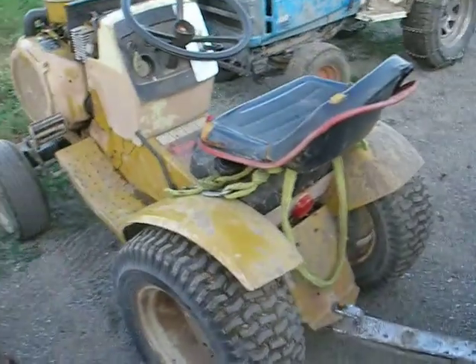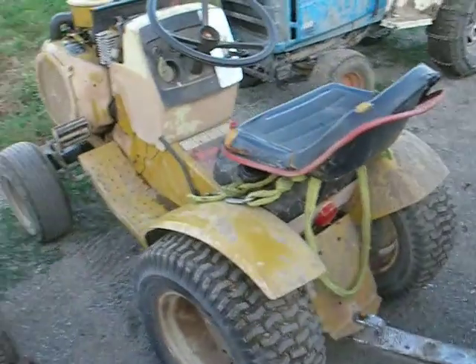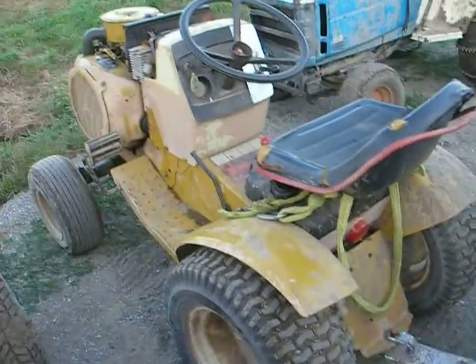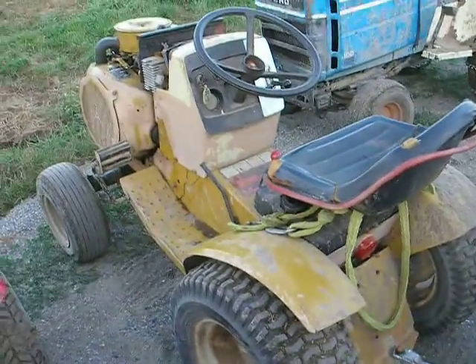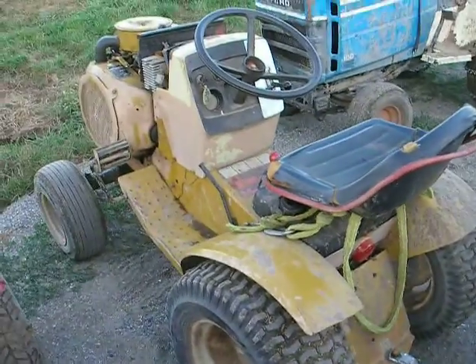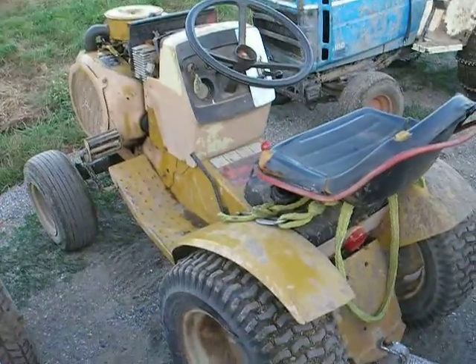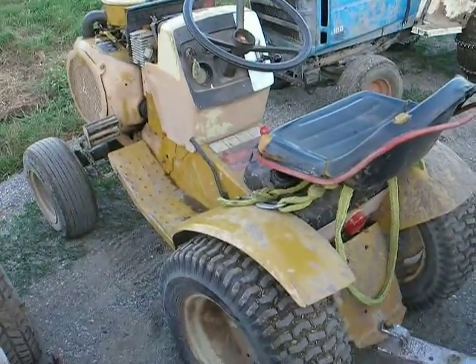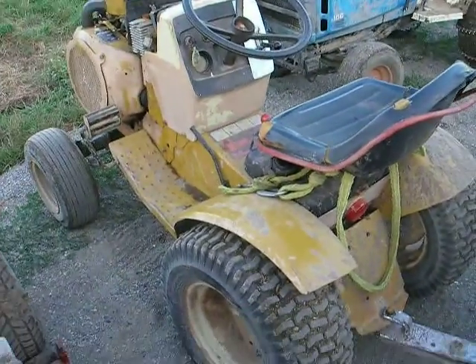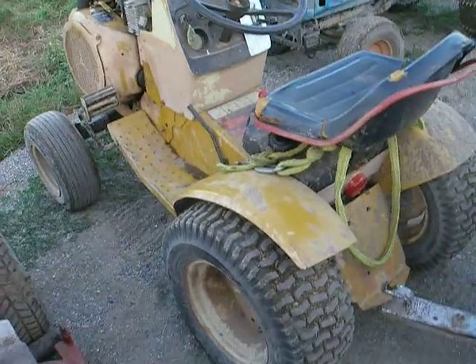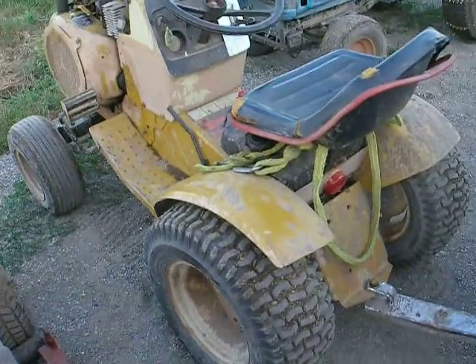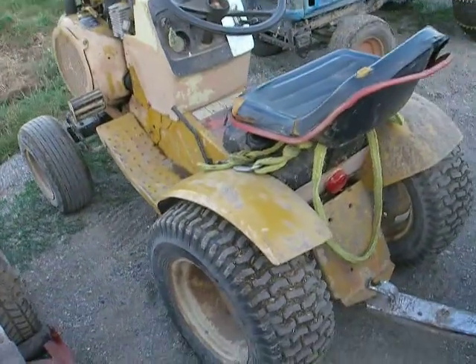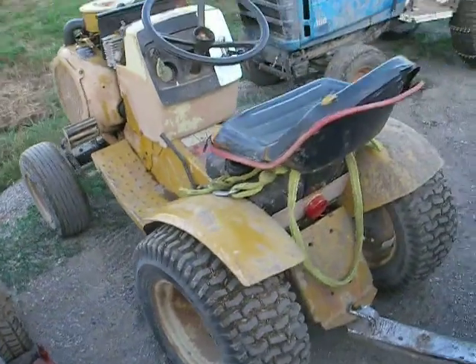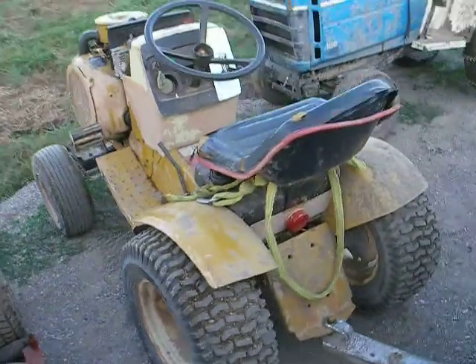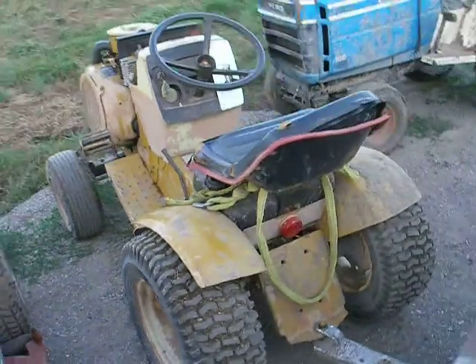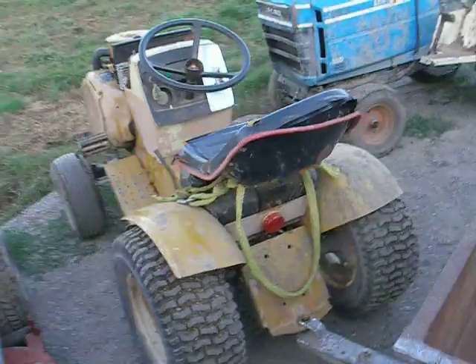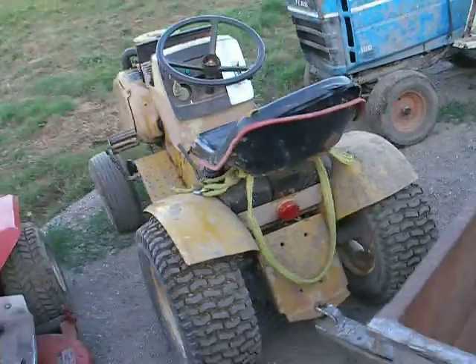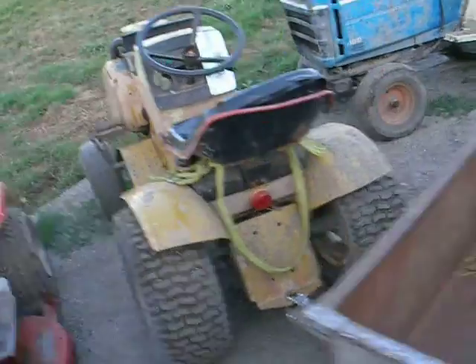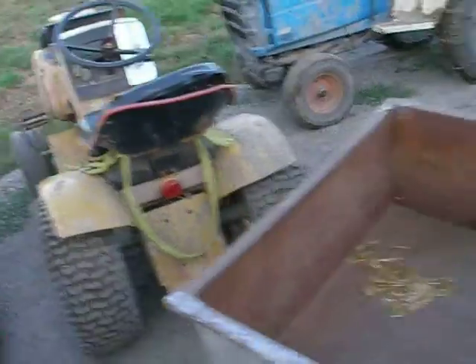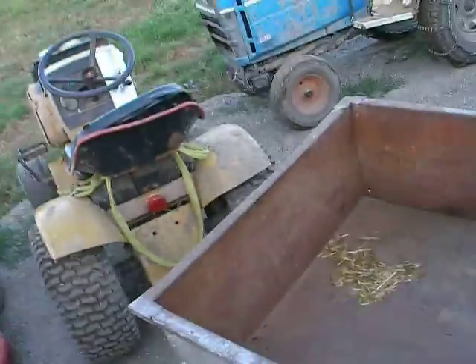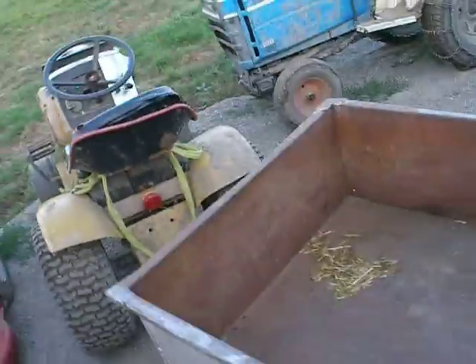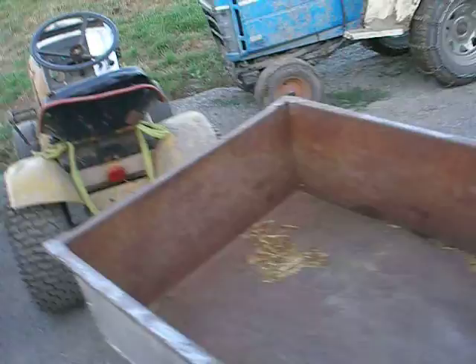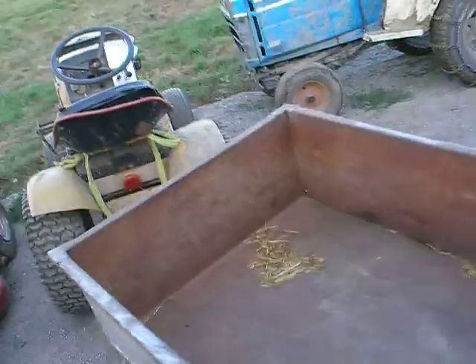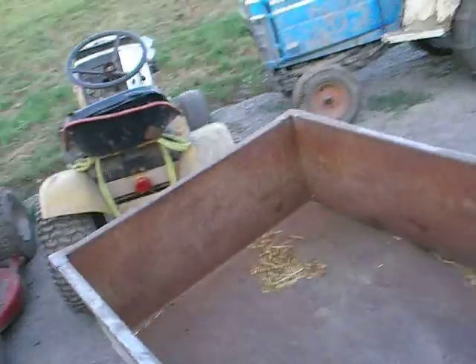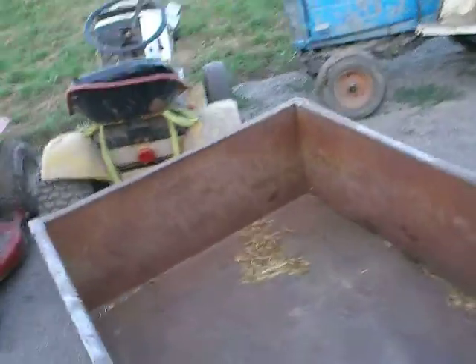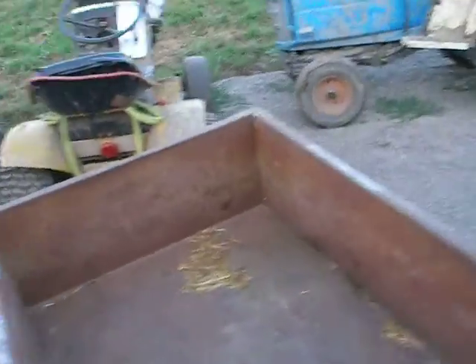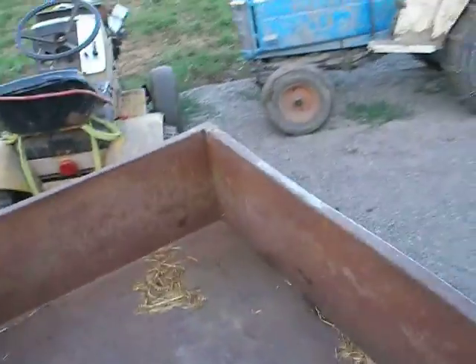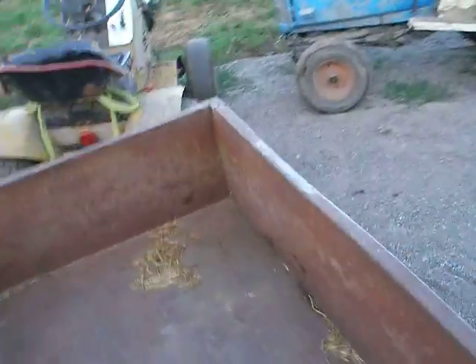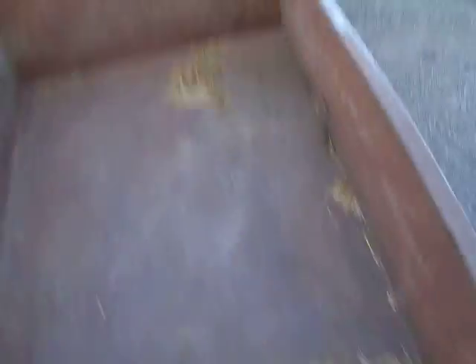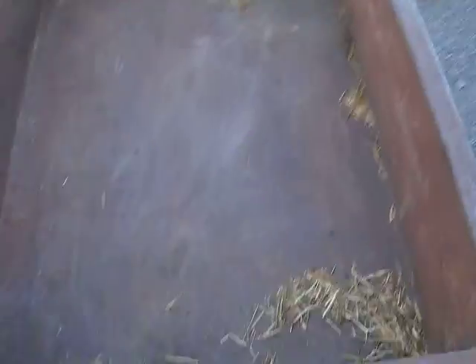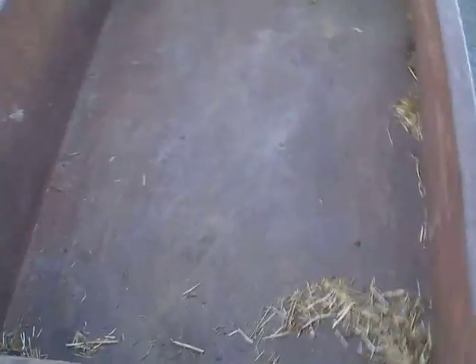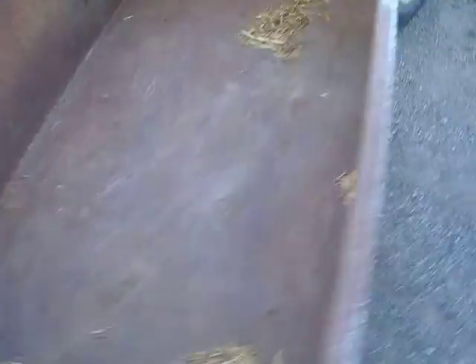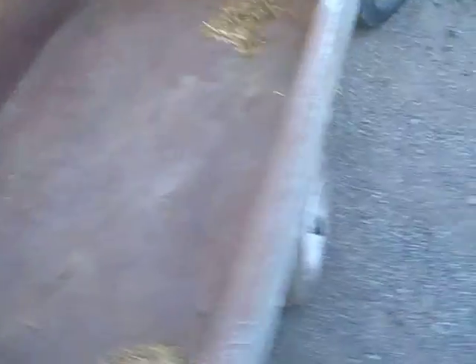Sears SS18 with opposed twin Owen, working great. Sears trailer.